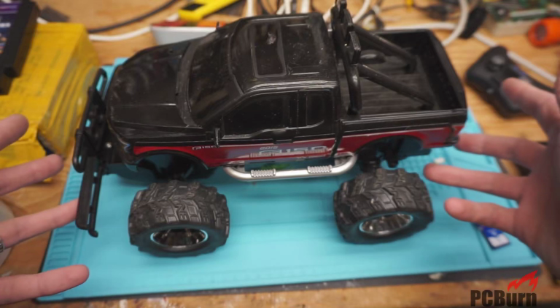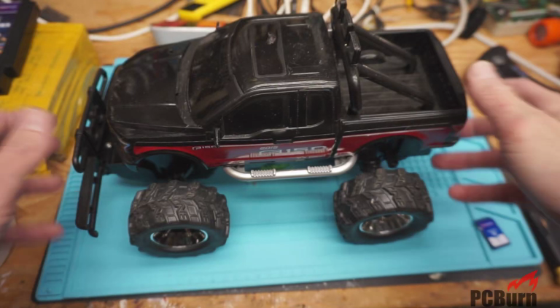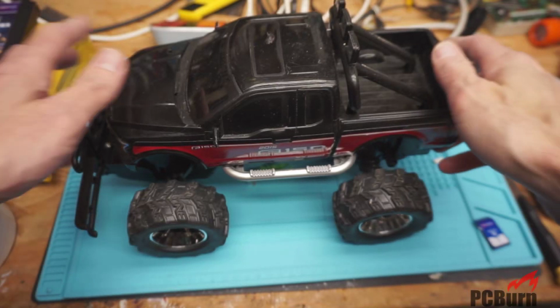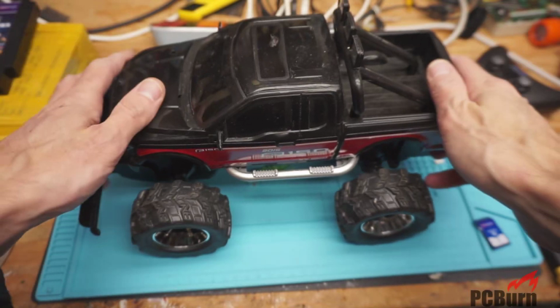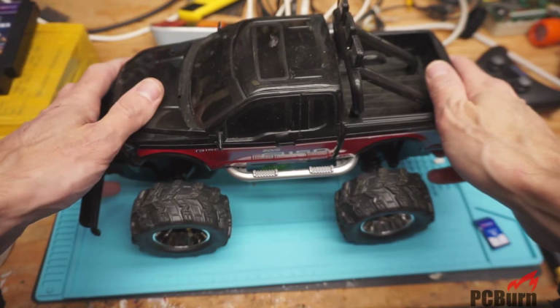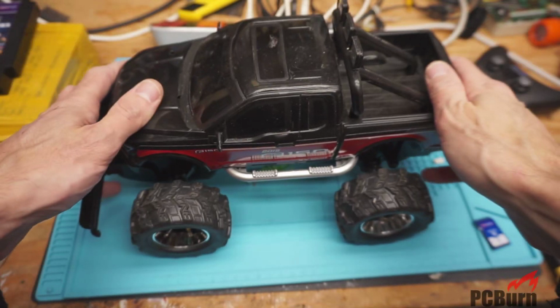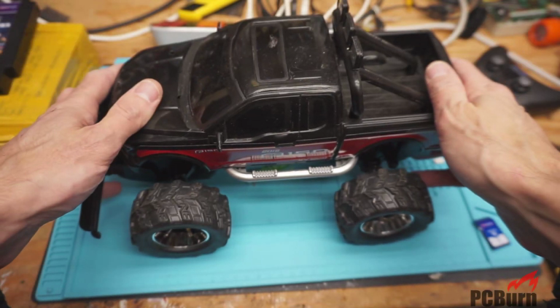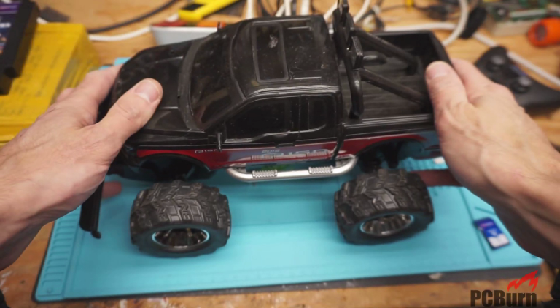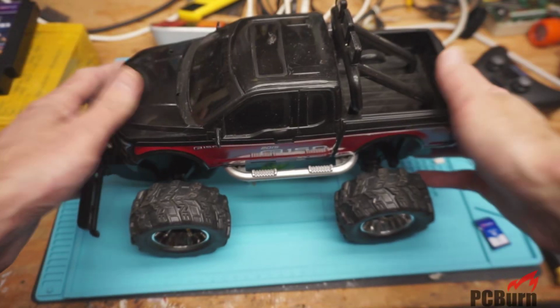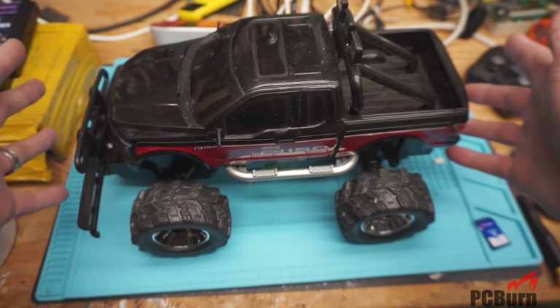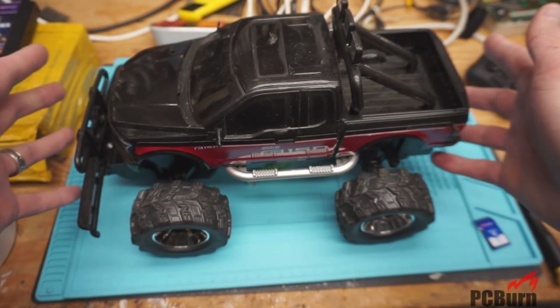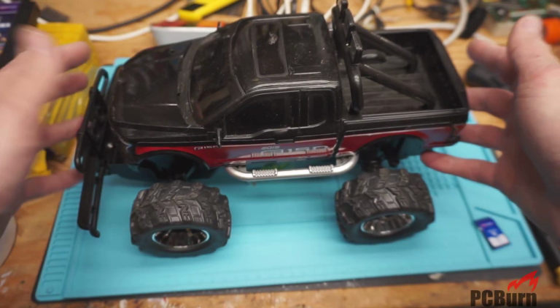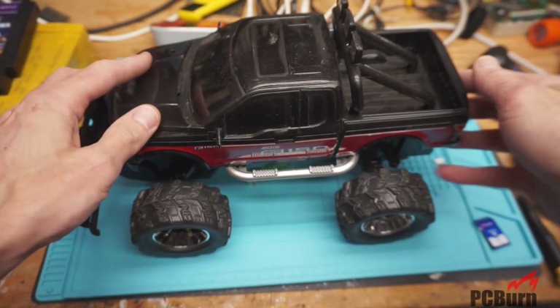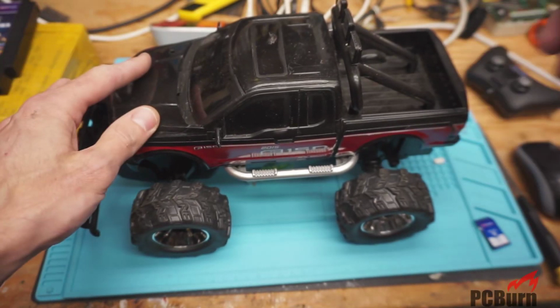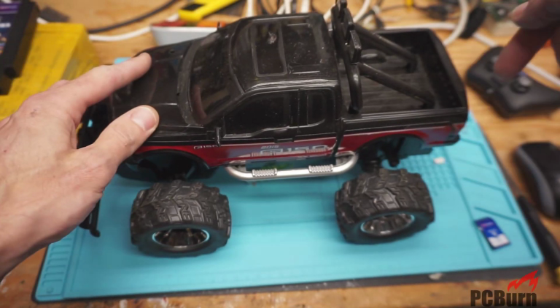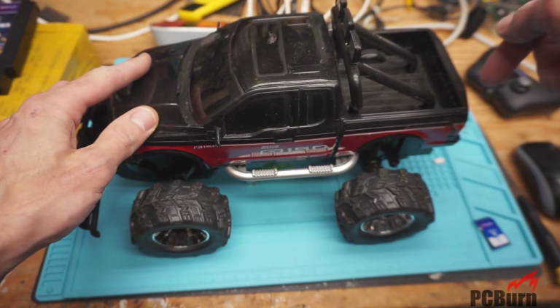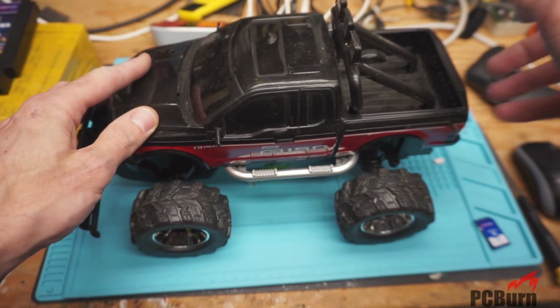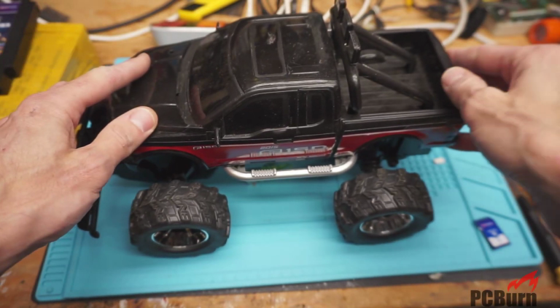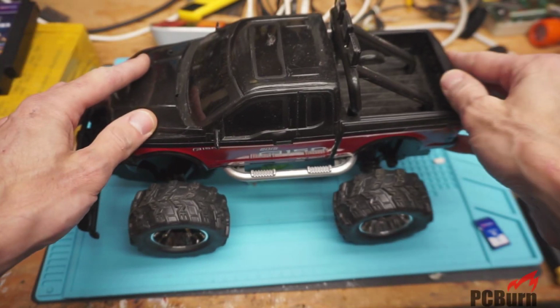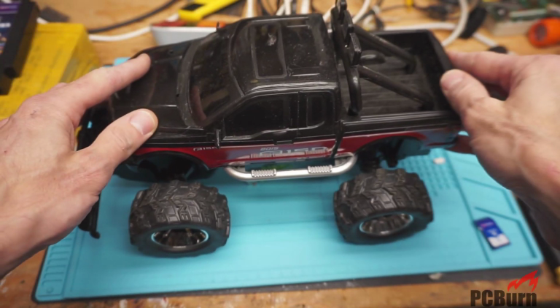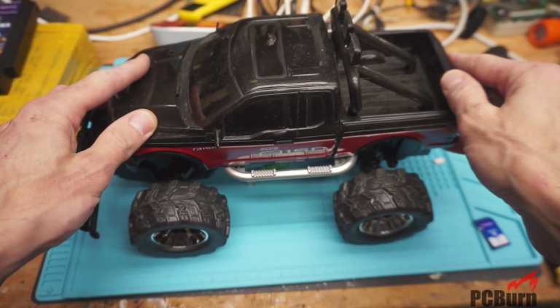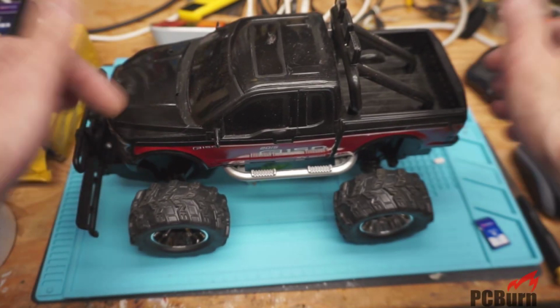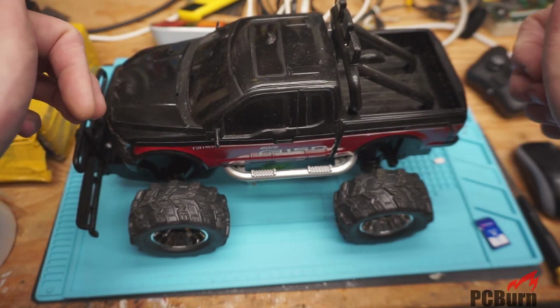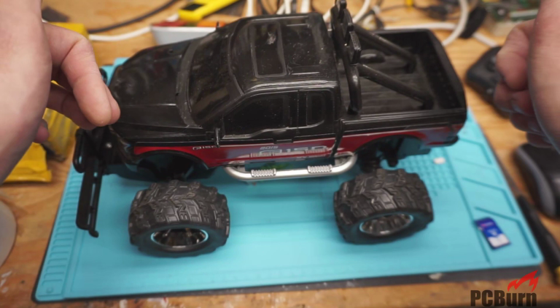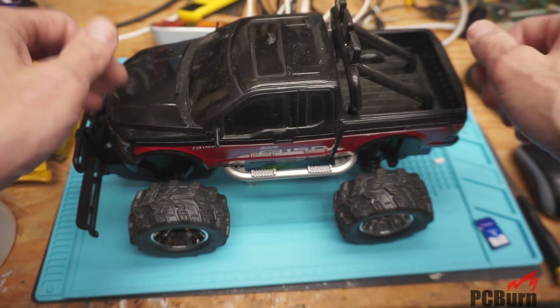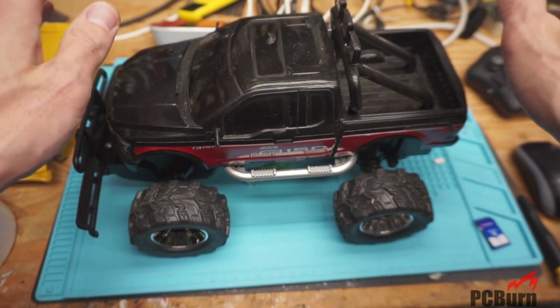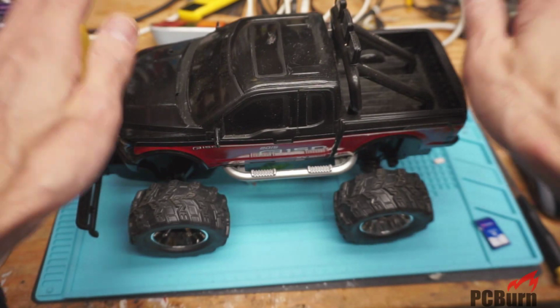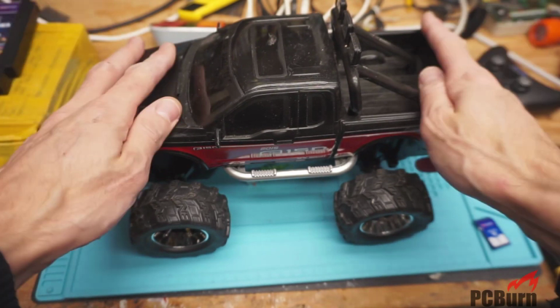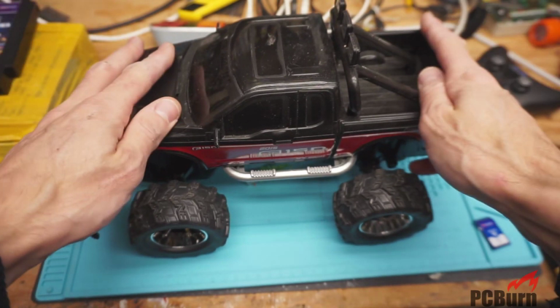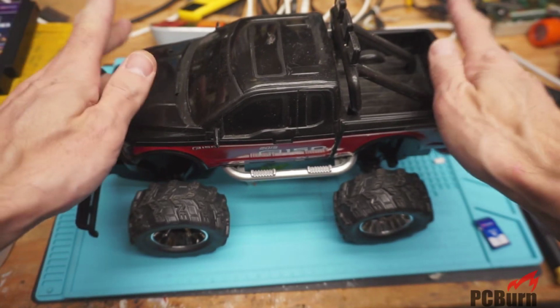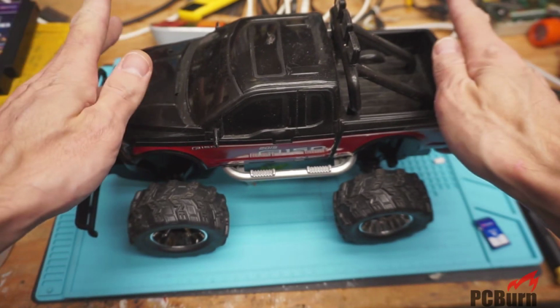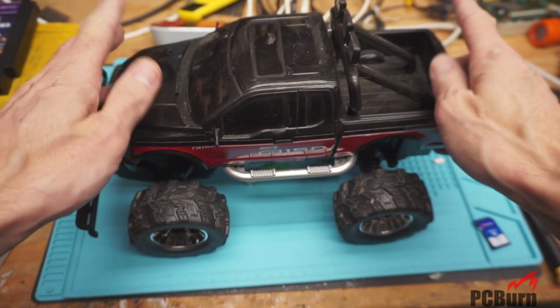Hello, welcome back to the workbench. If you enjoy these videos, please subscribe down below and give us a thumbs up — thank you.